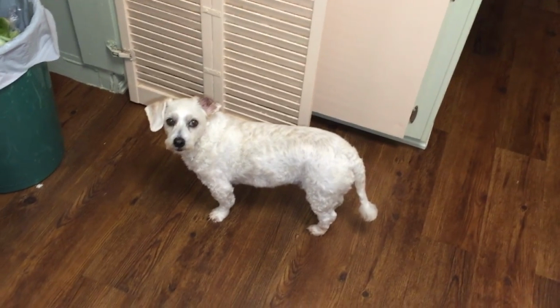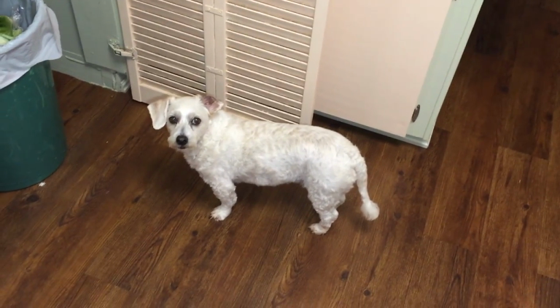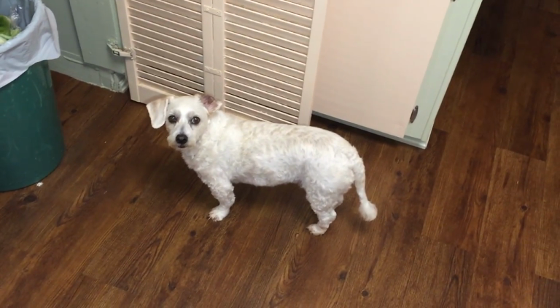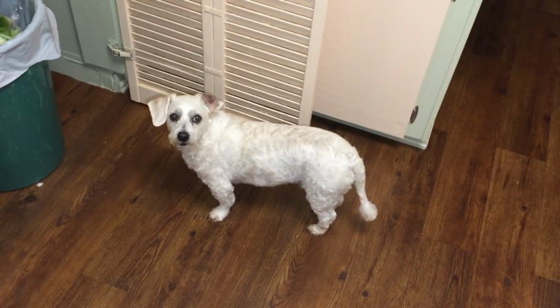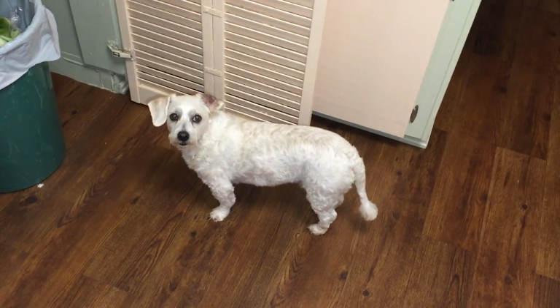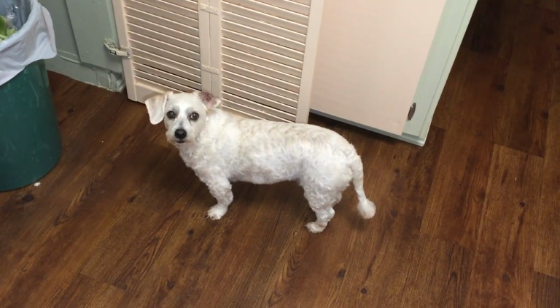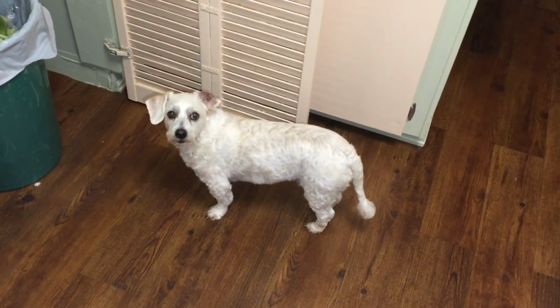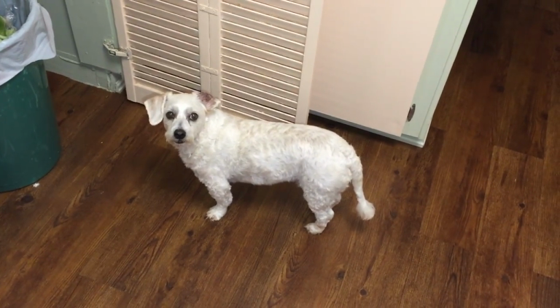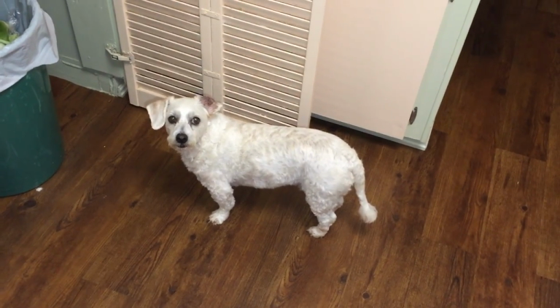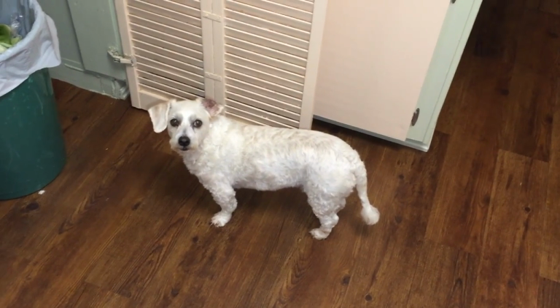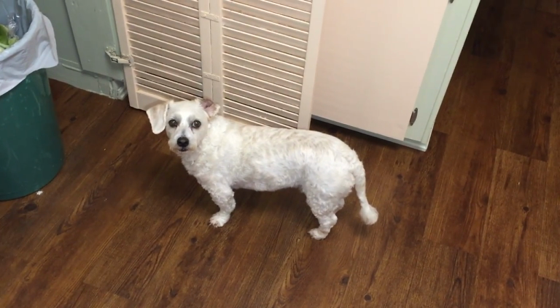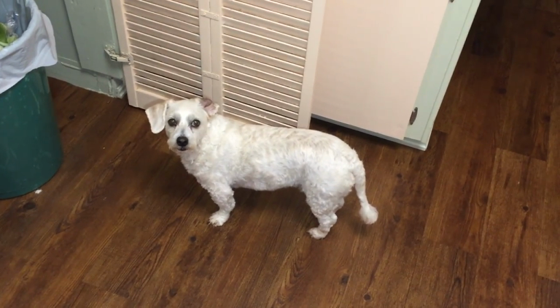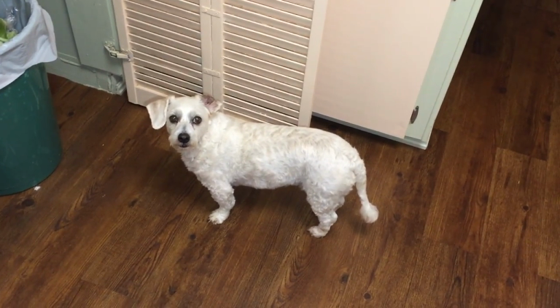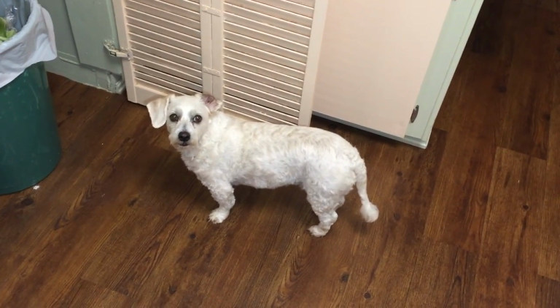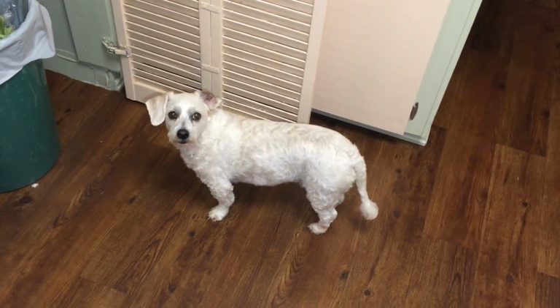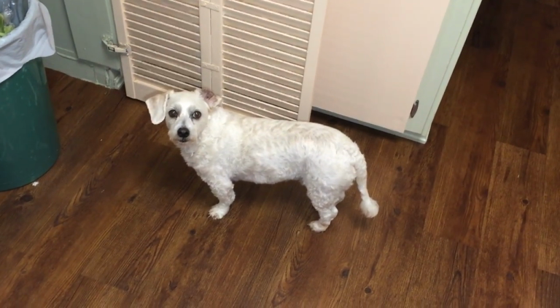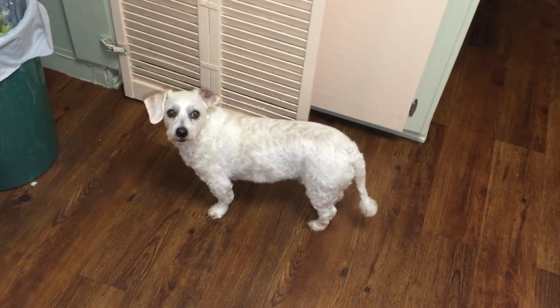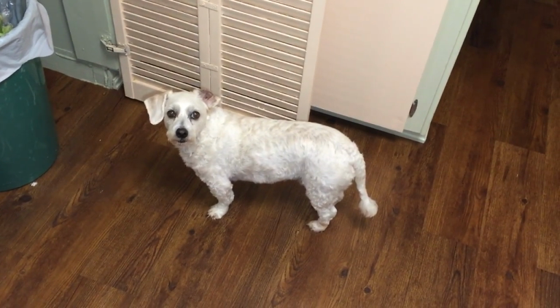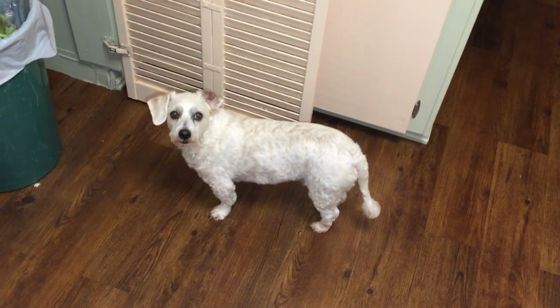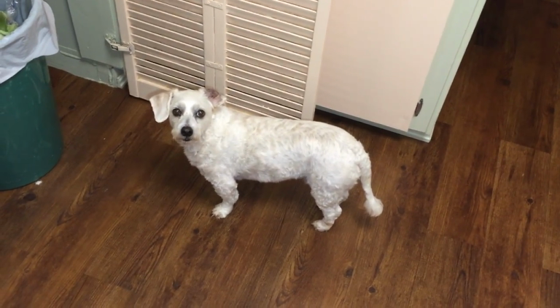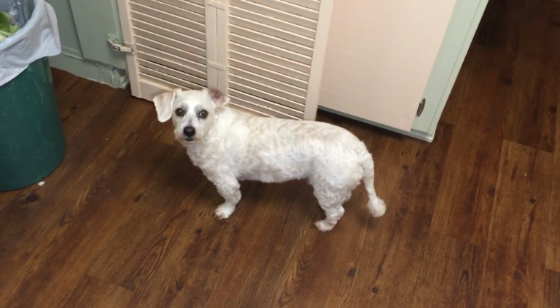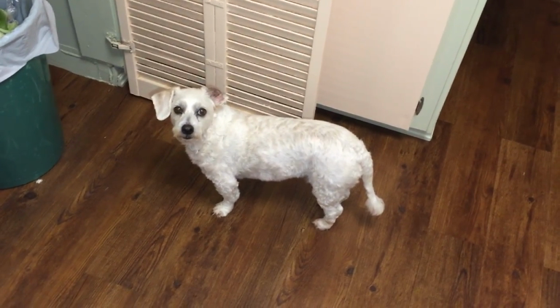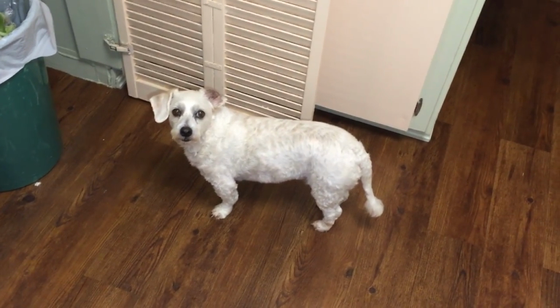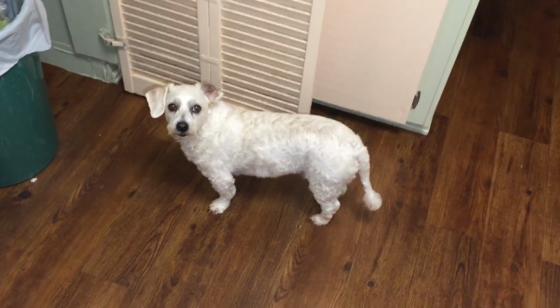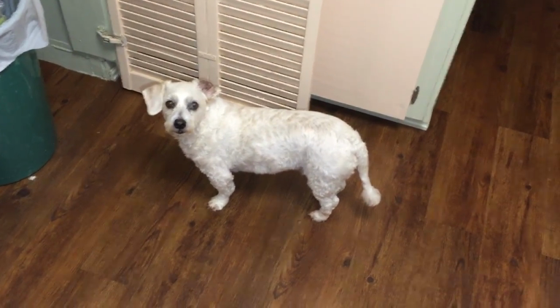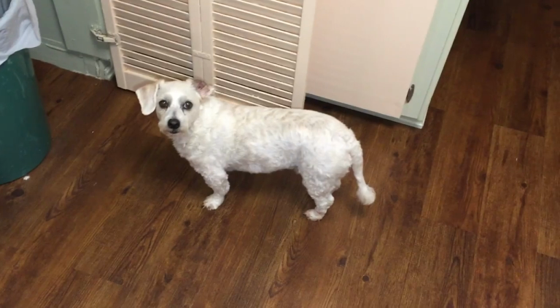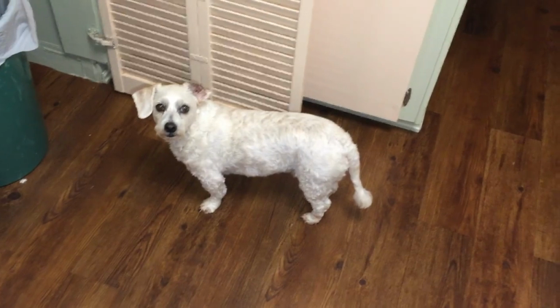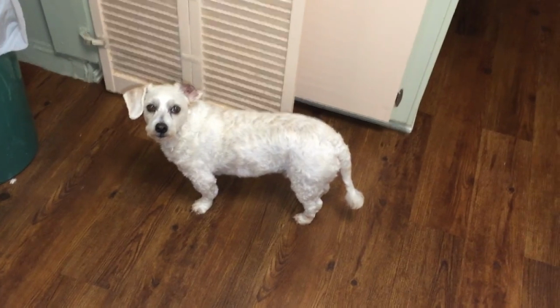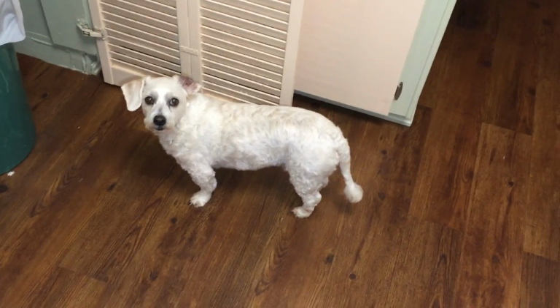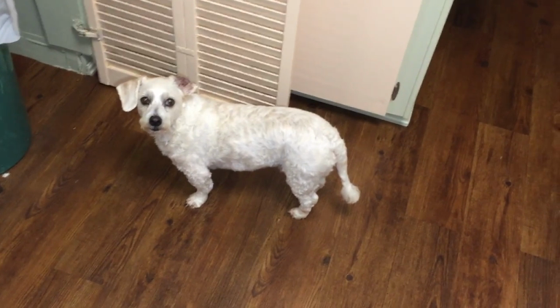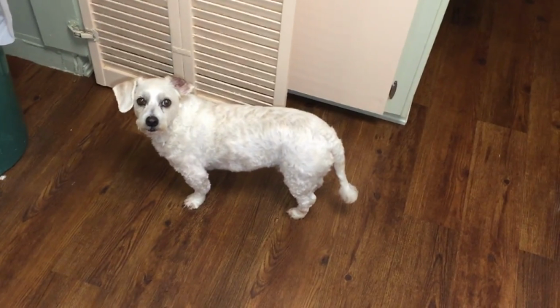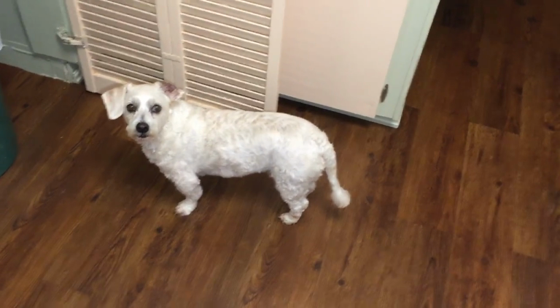Ready to help? Ready to help me cook? Did you wash your paws? Alright, let's get cooking.